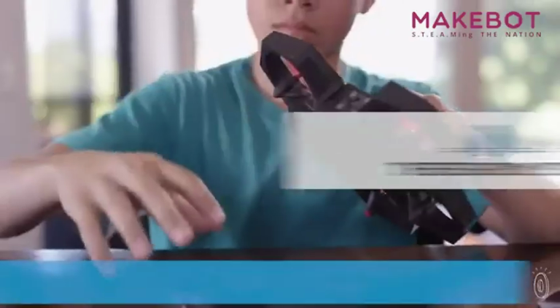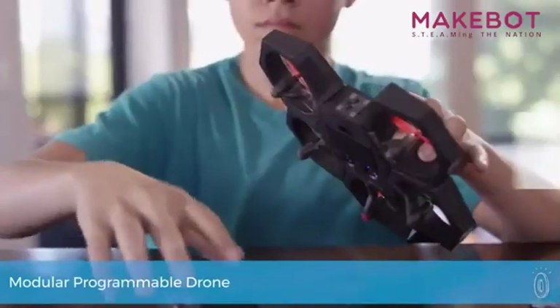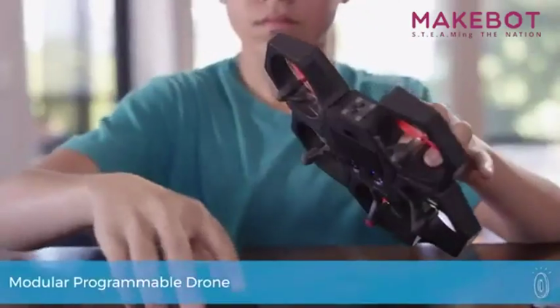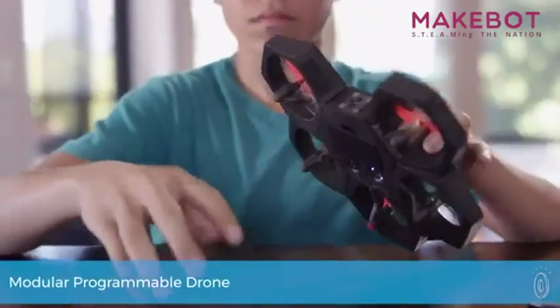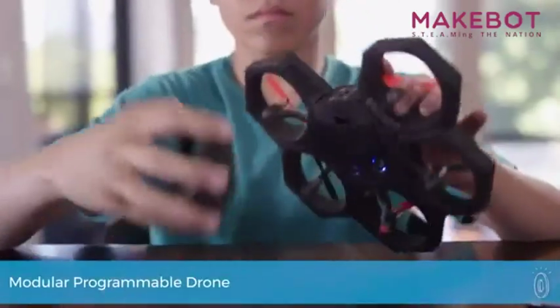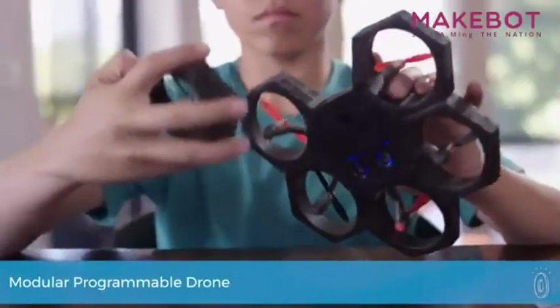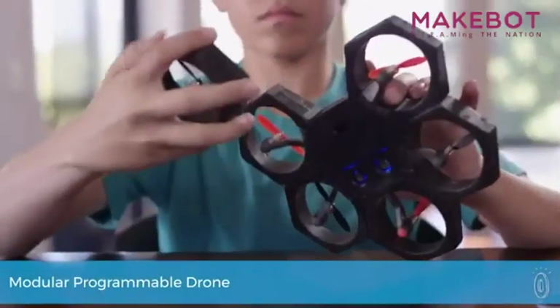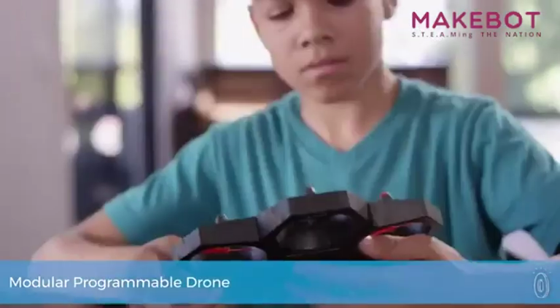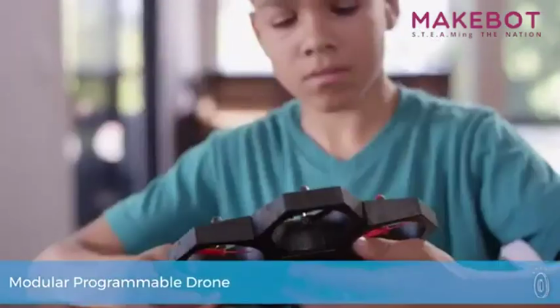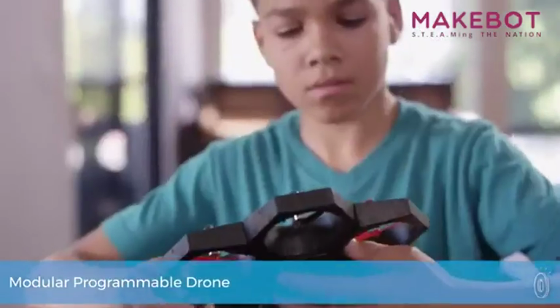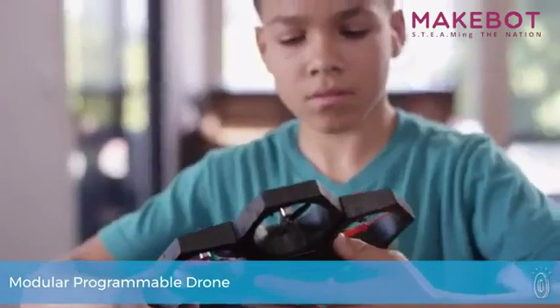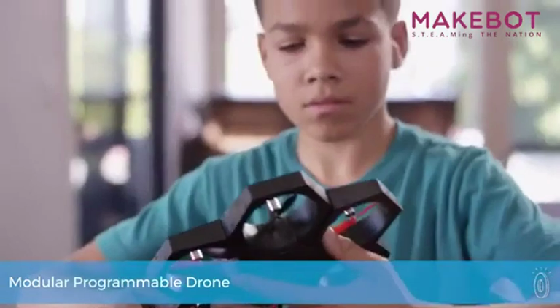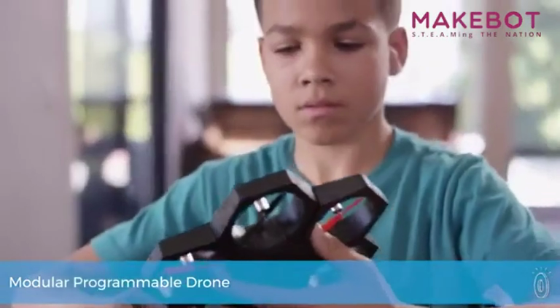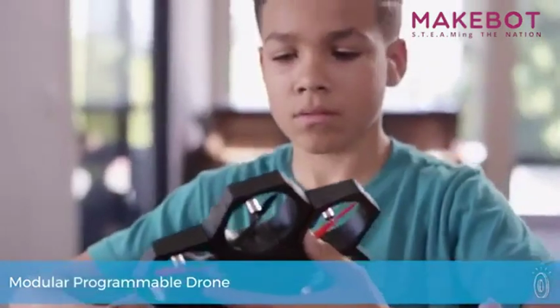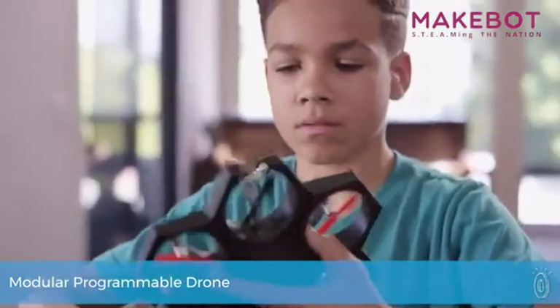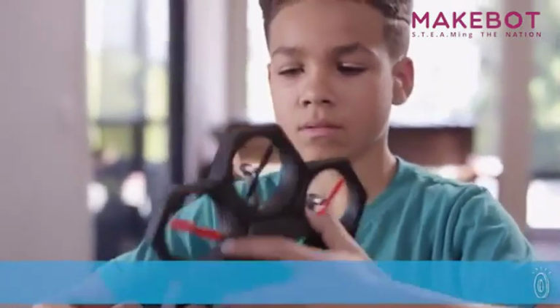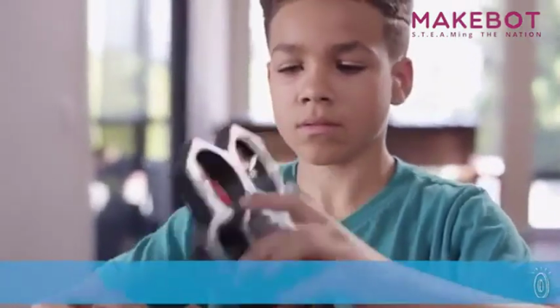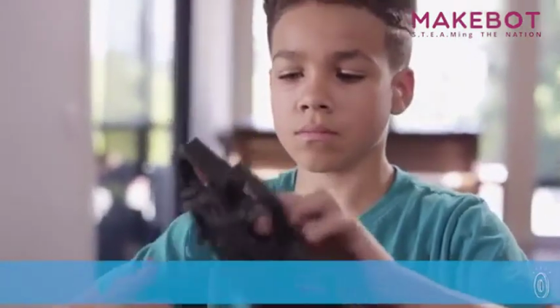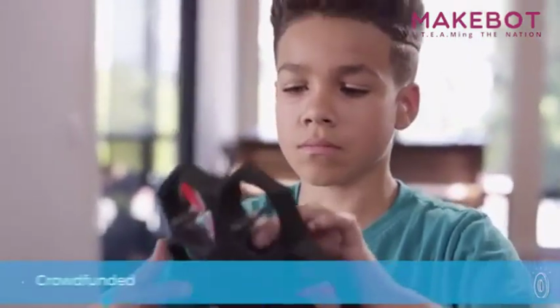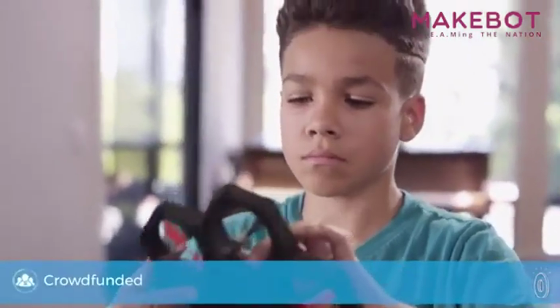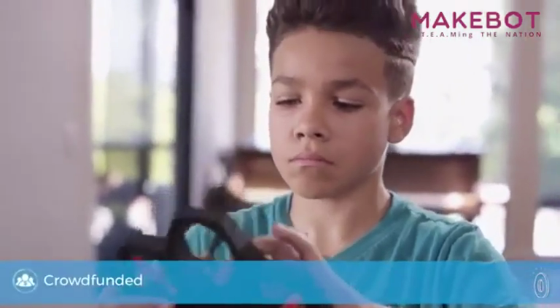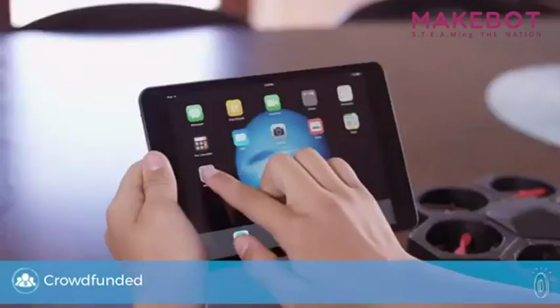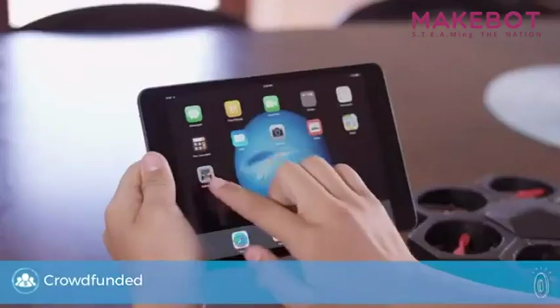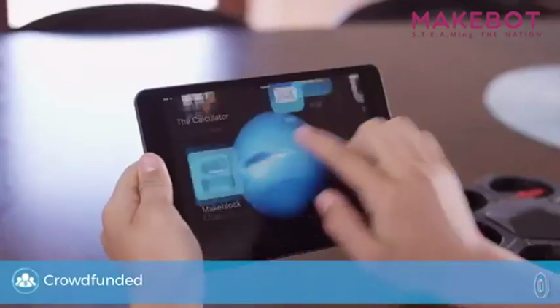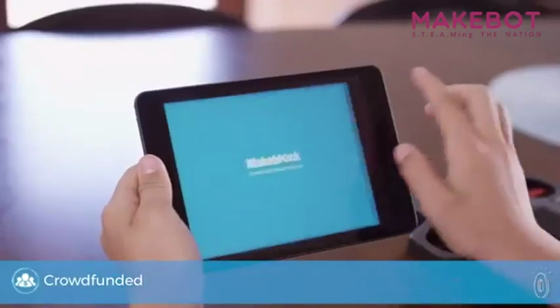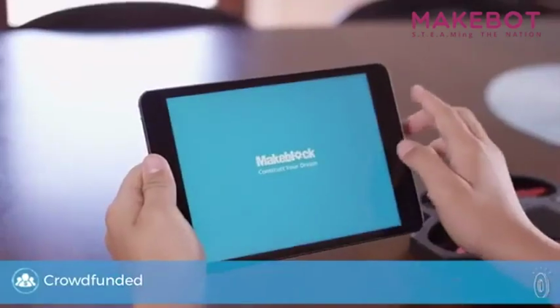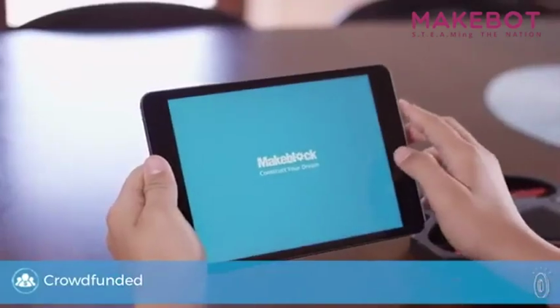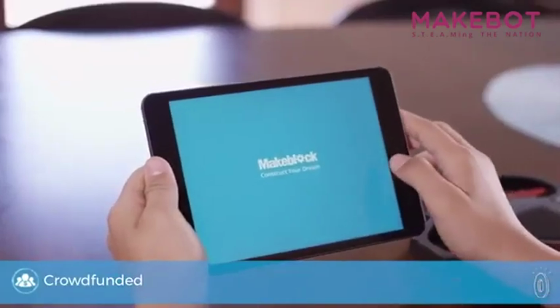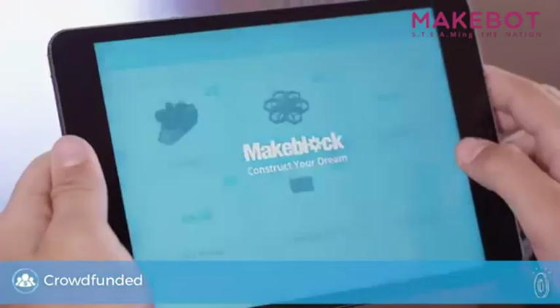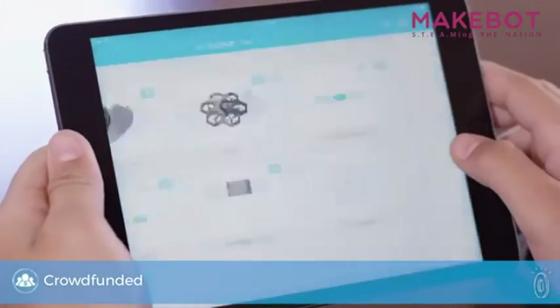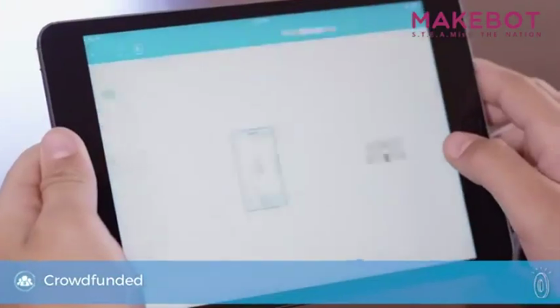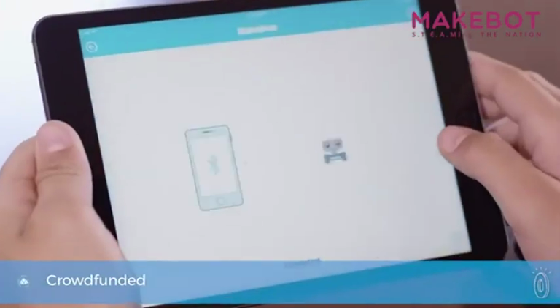Kids are at the controls of a do-it-yourself drone that they can build however they like, fly on their own, or program it to do tricks.